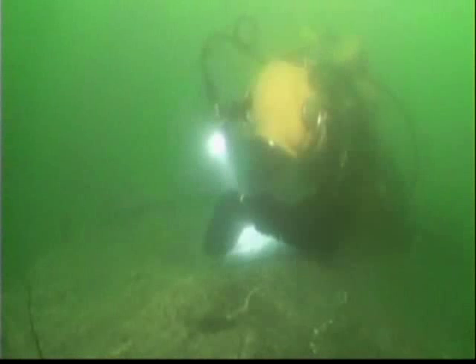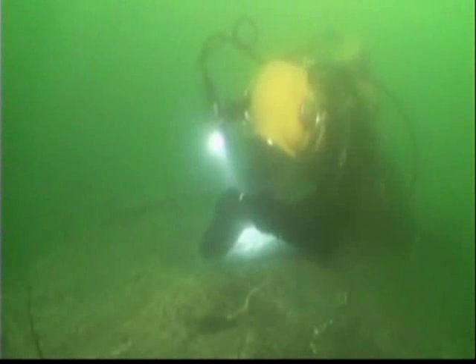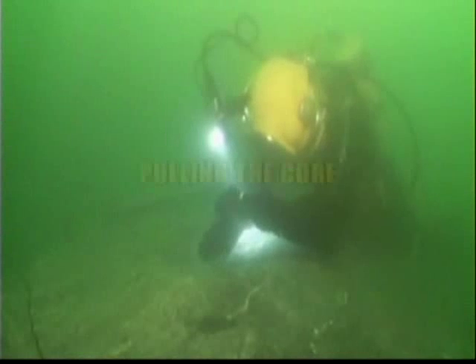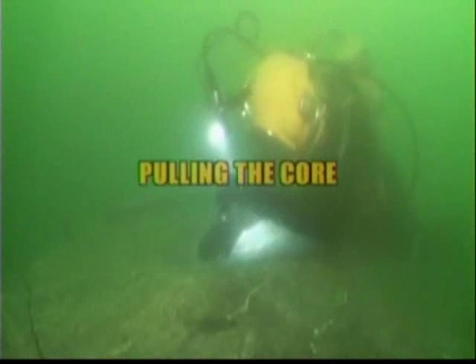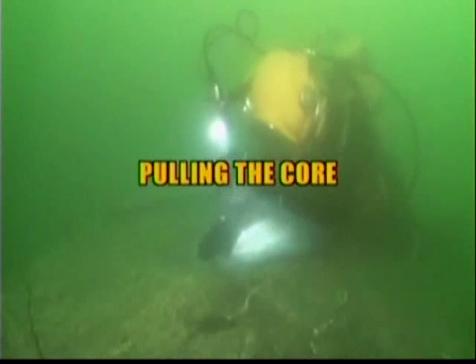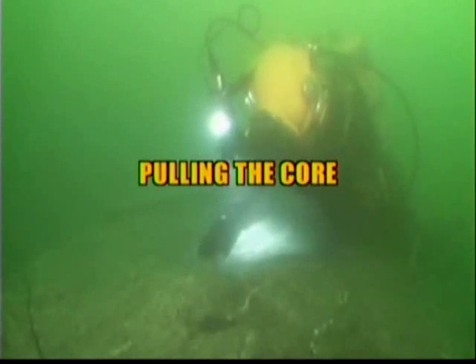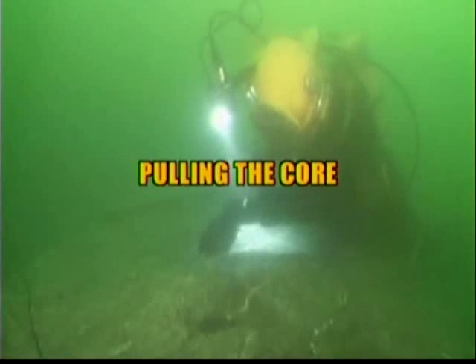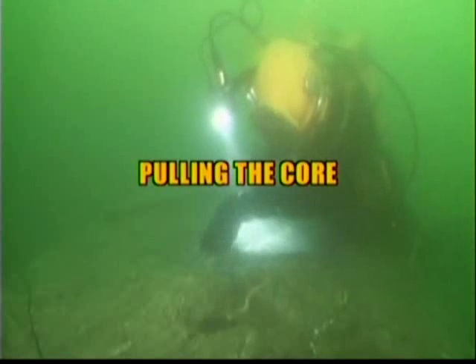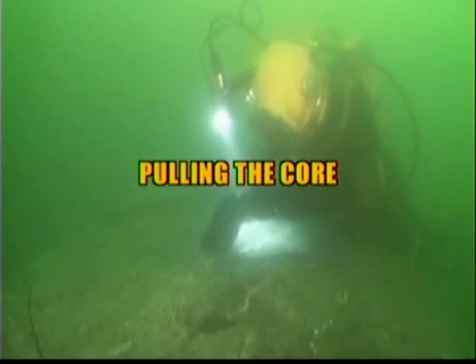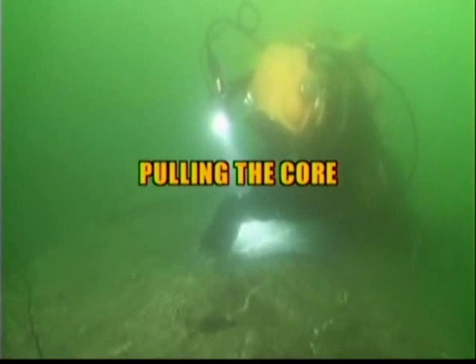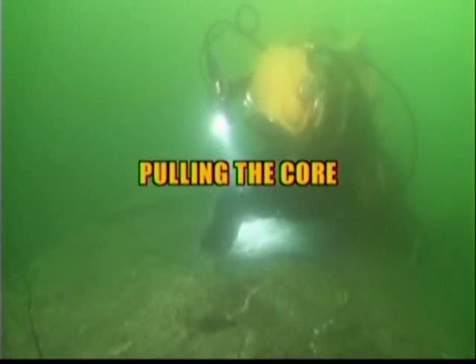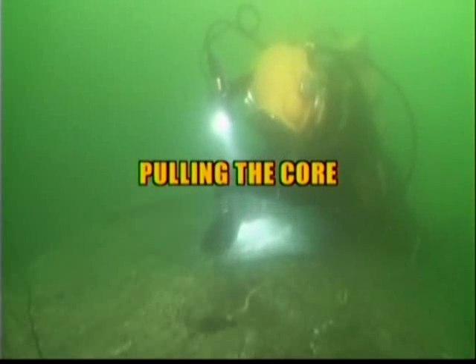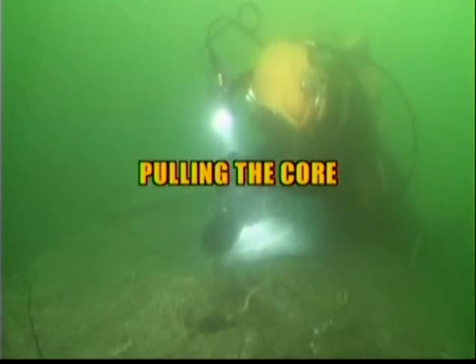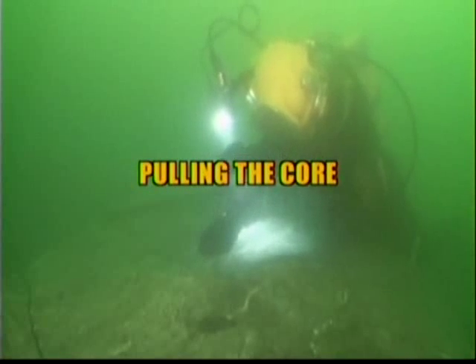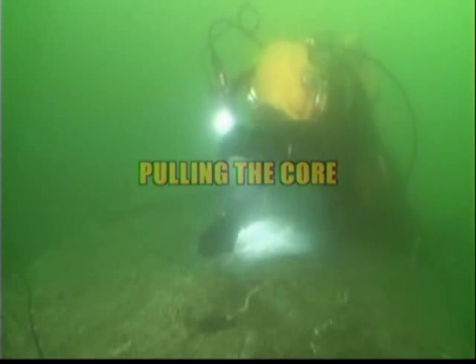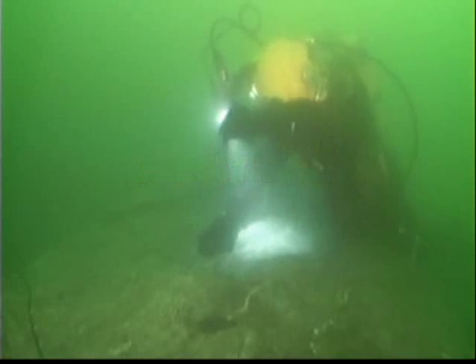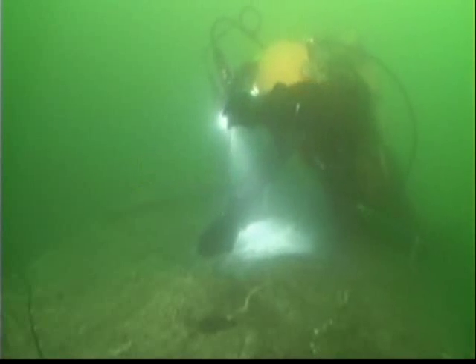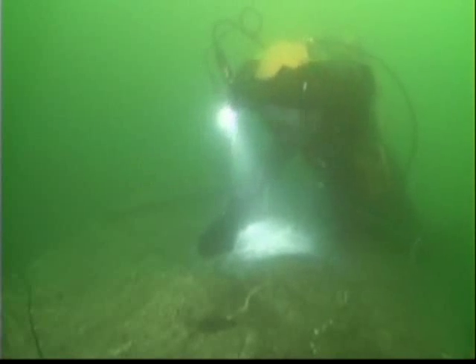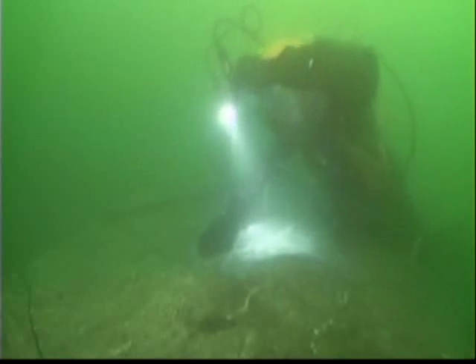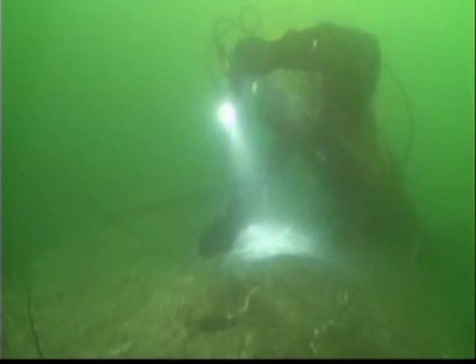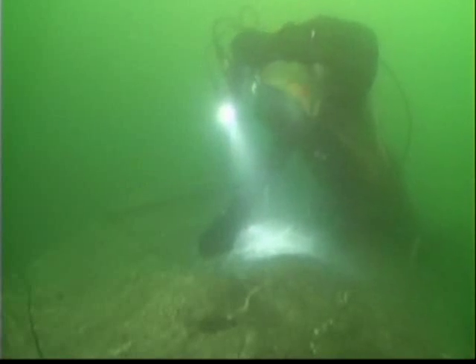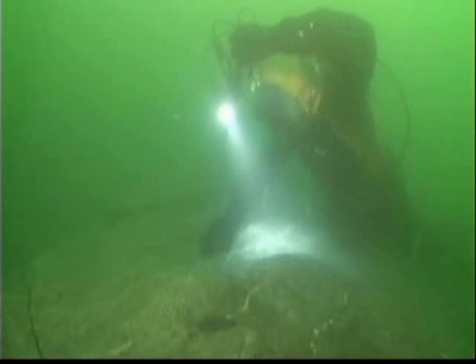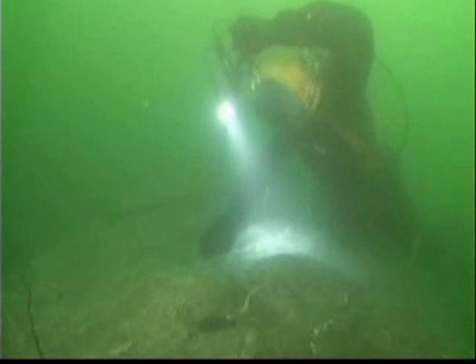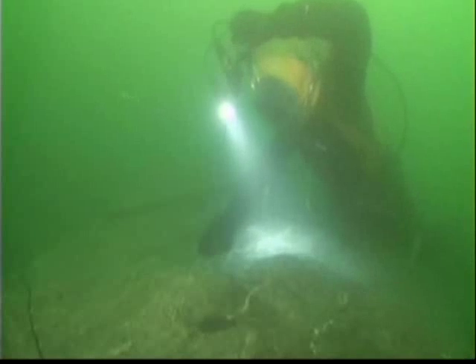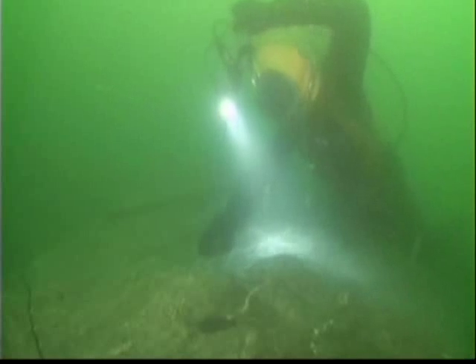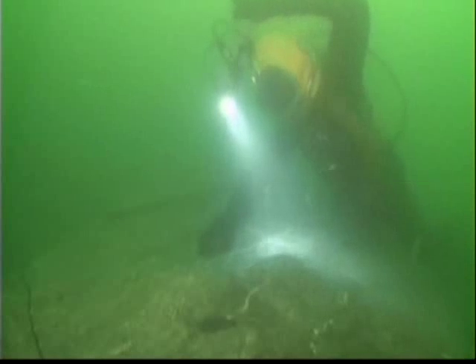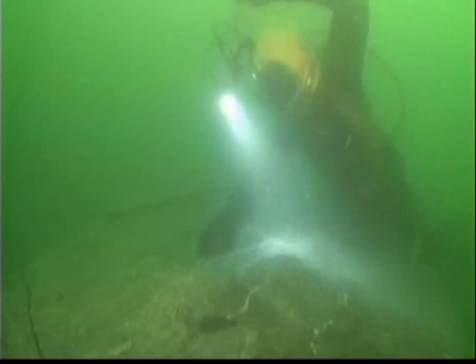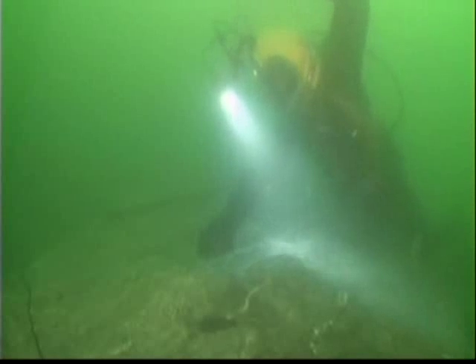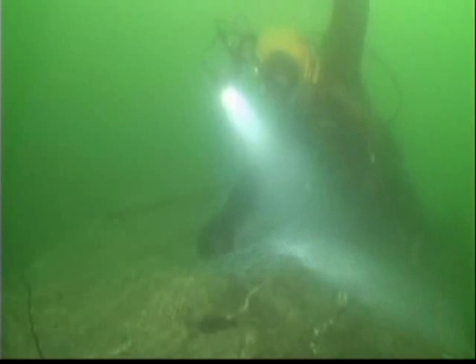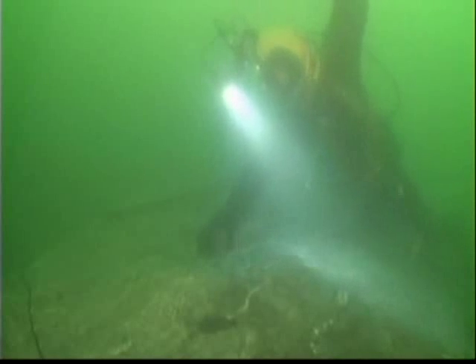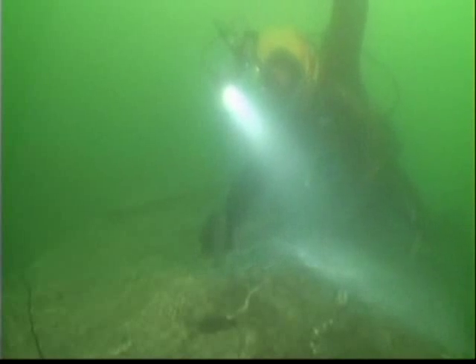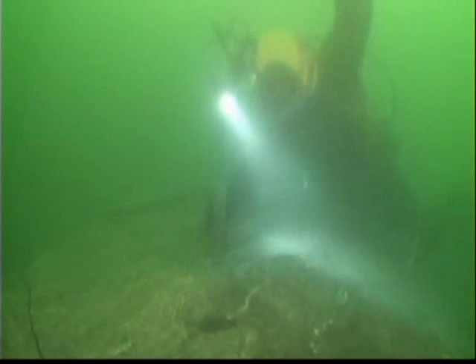Once a proper hole depth has been achieved, the core must be broken and removed, and a Cardox shell inserted into the hole.